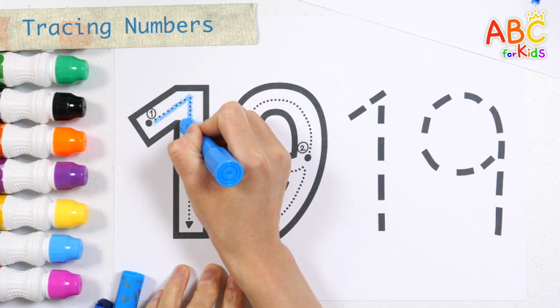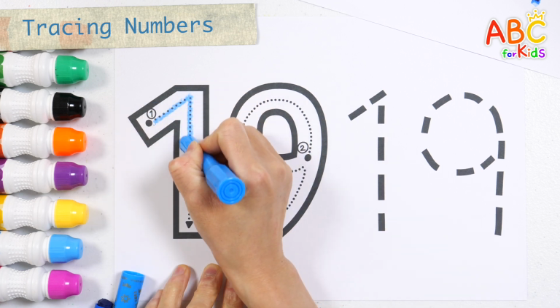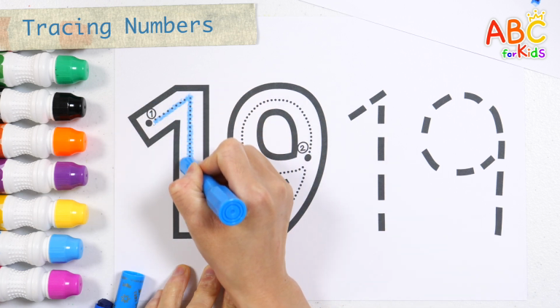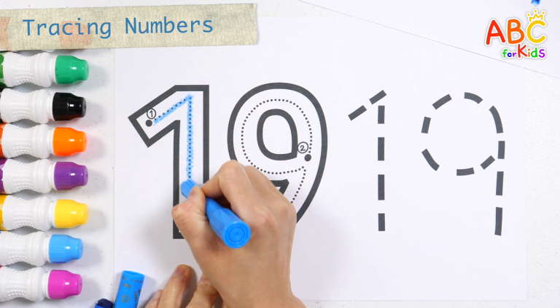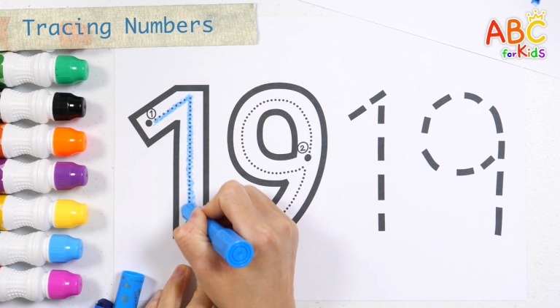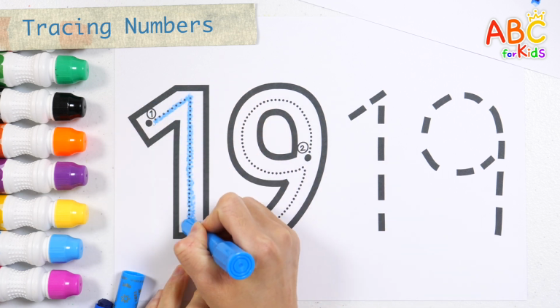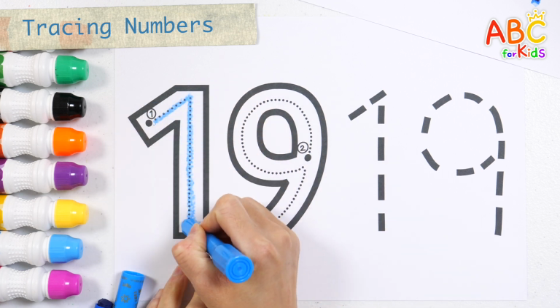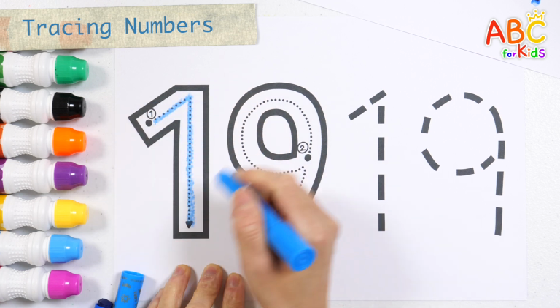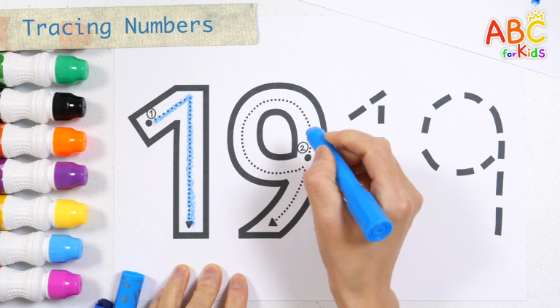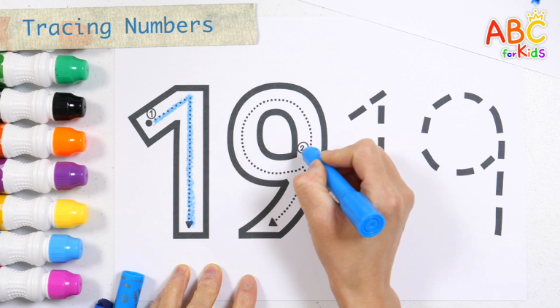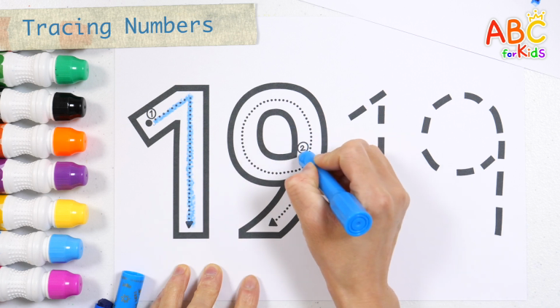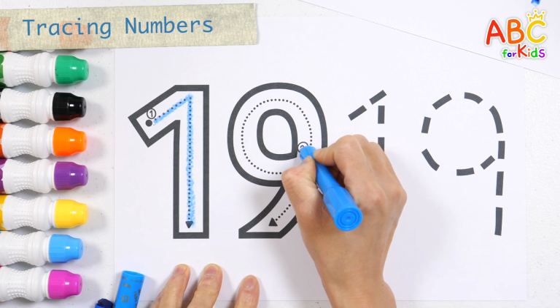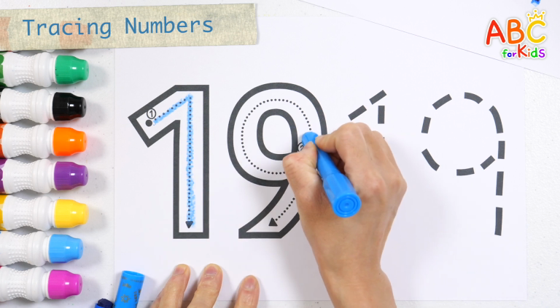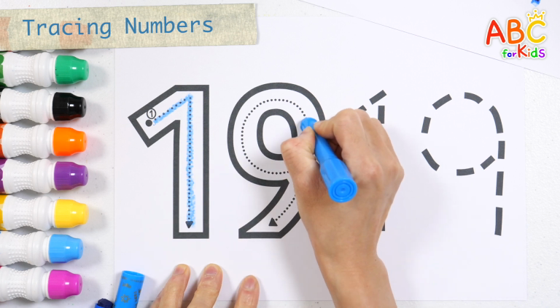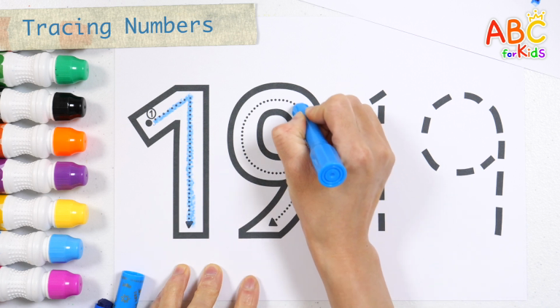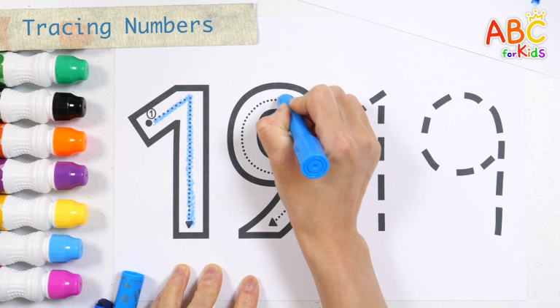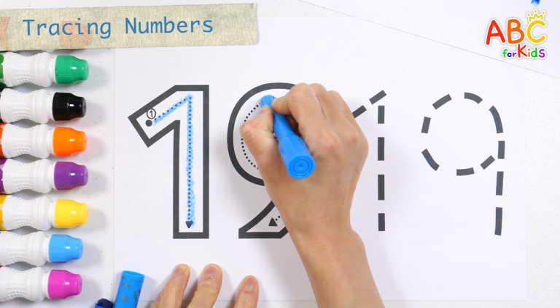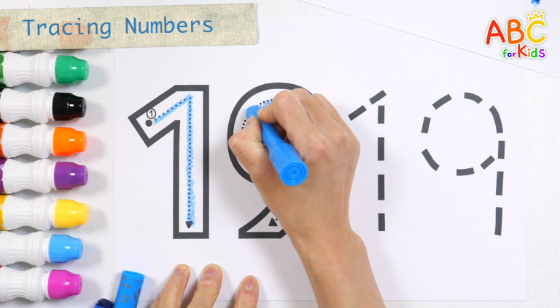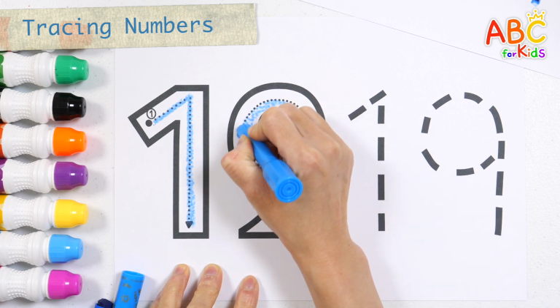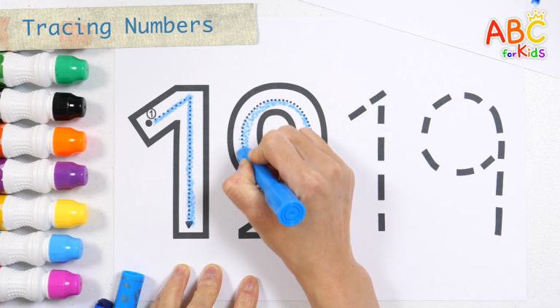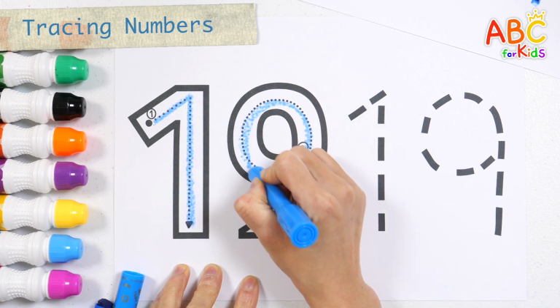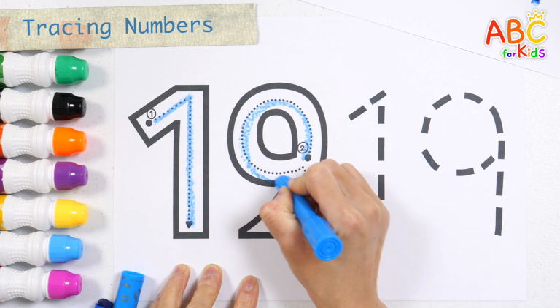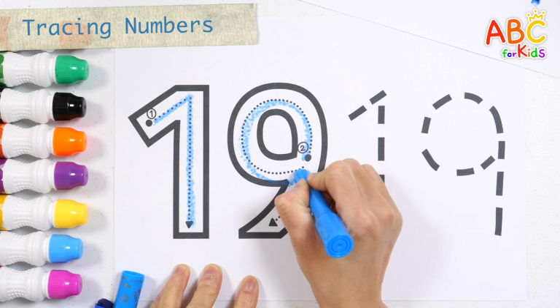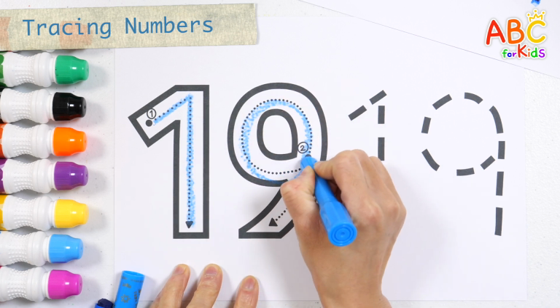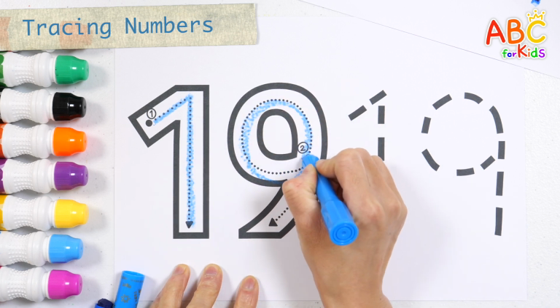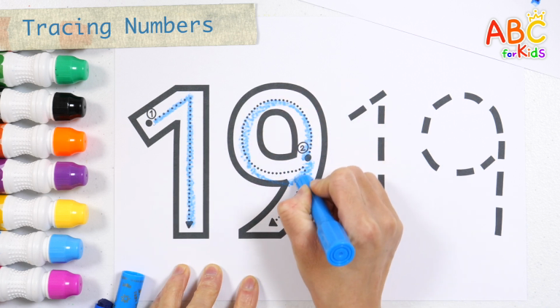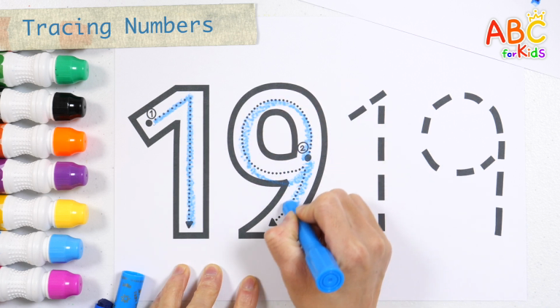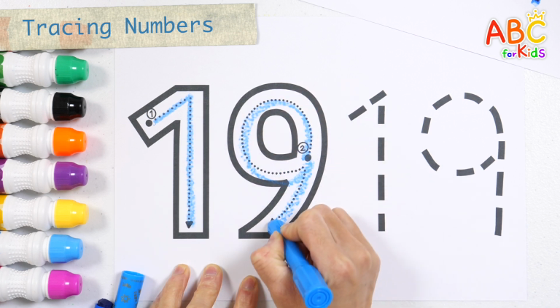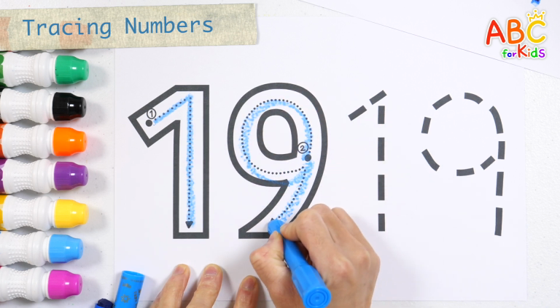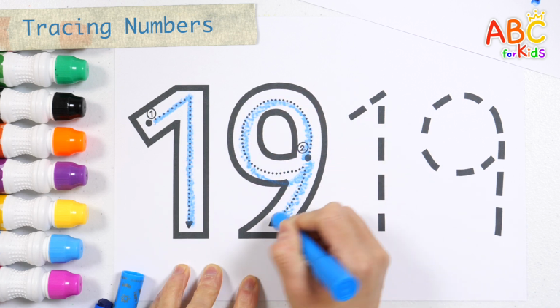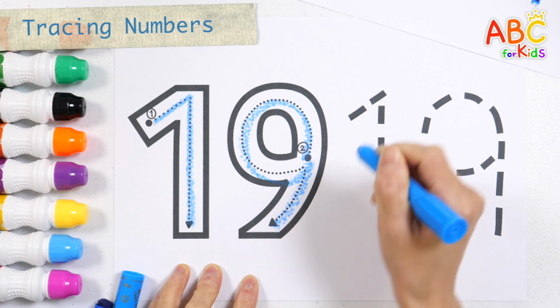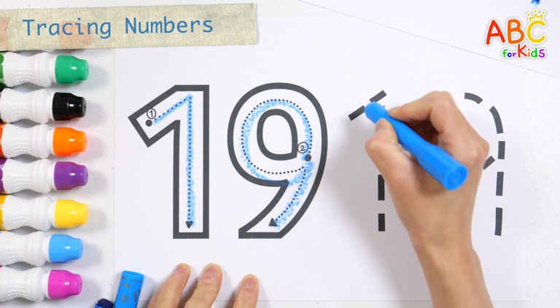Sticks and stones will all fall down, all fall down, all fall down. Number 19.